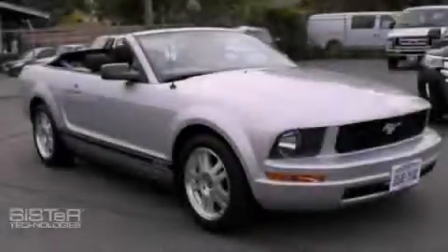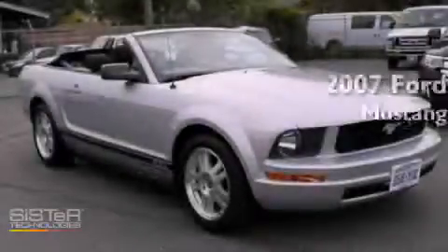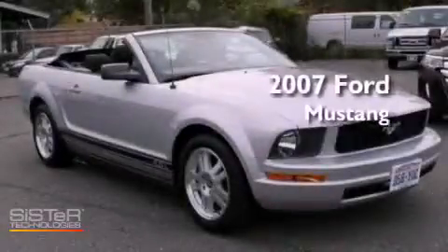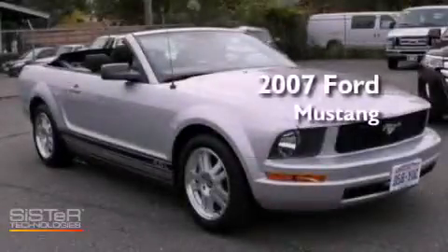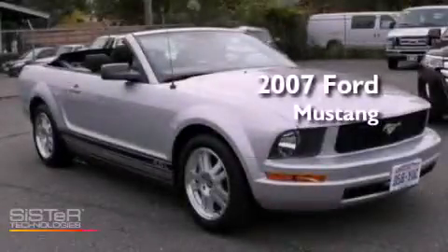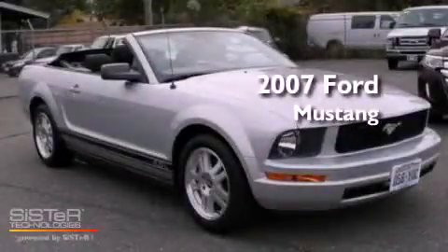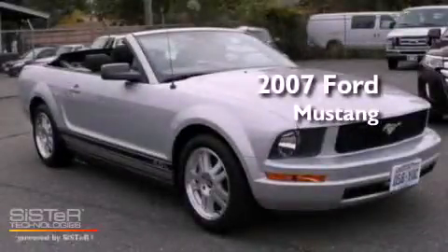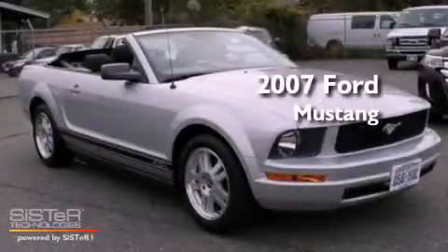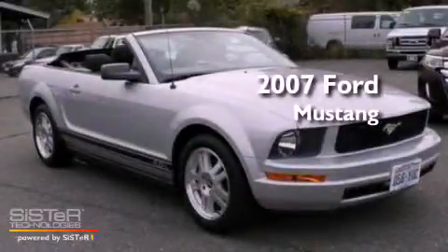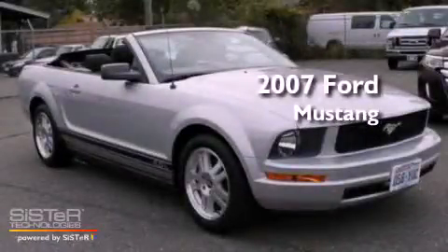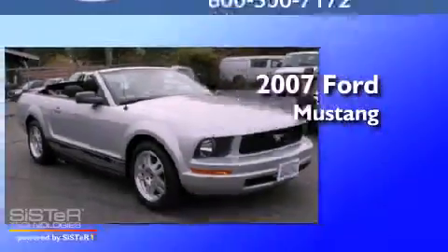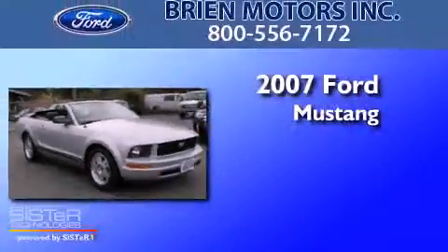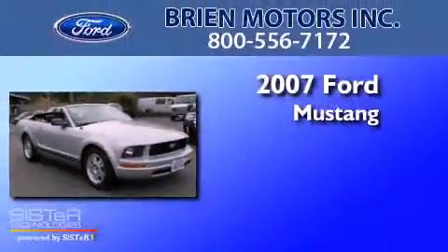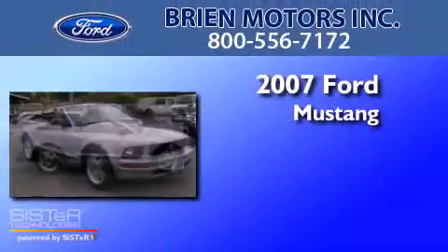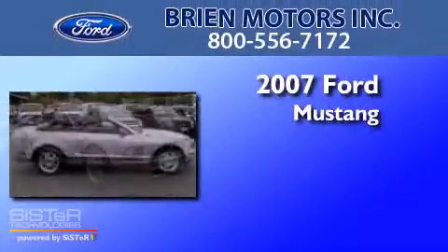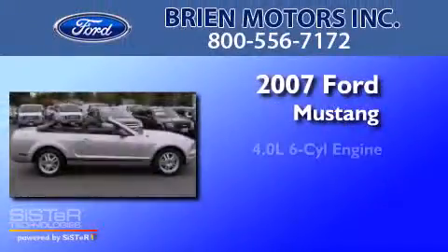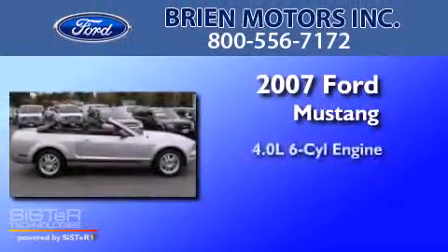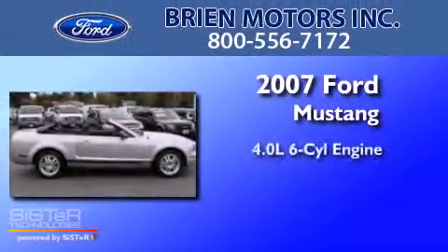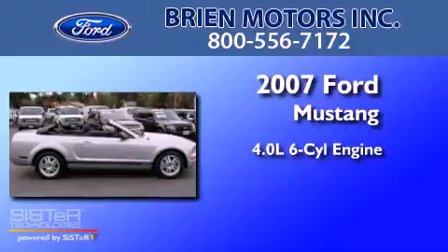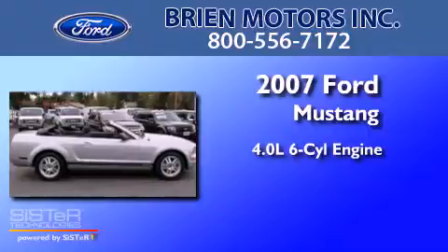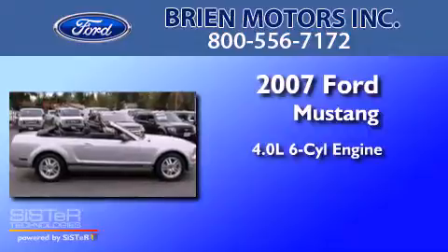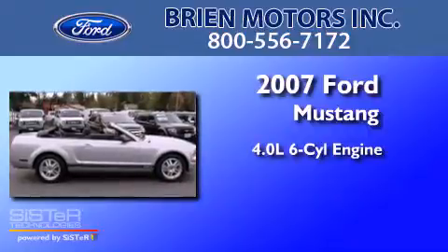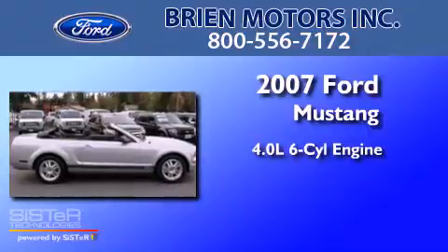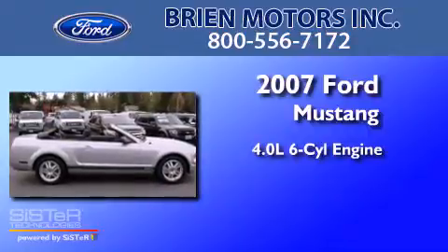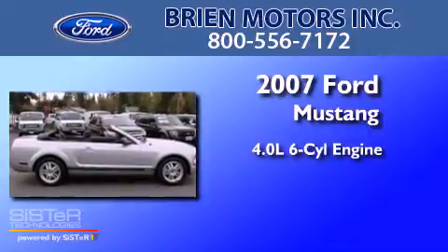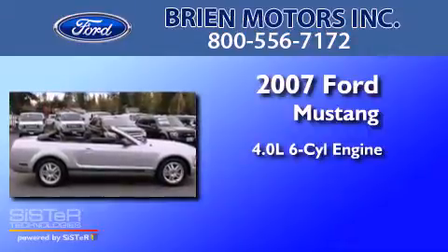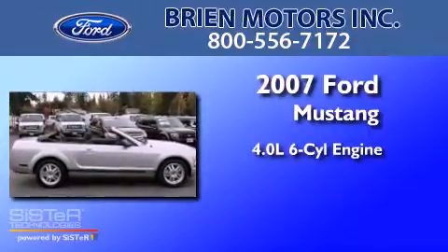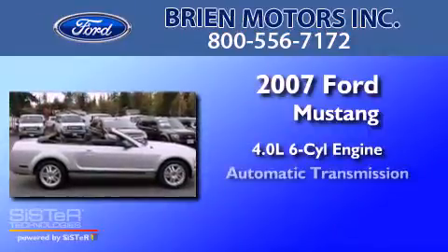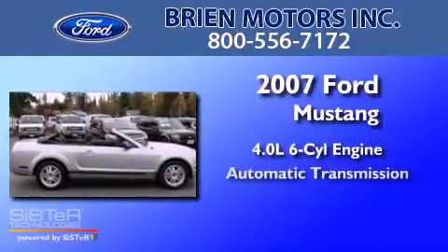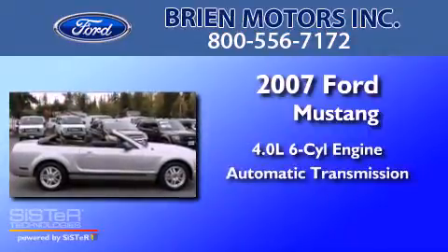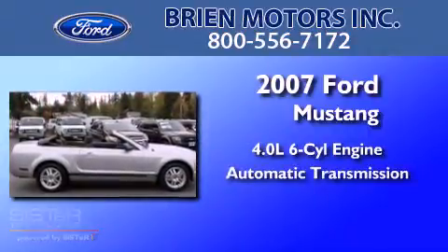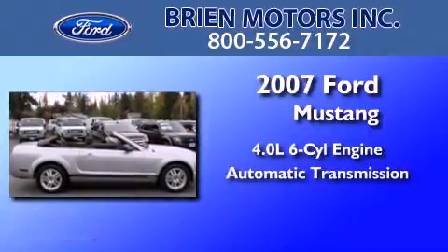This is a 2007 Ford Mustang. It features a 4.0-liter six-cylinder engine and an automatic transmission.